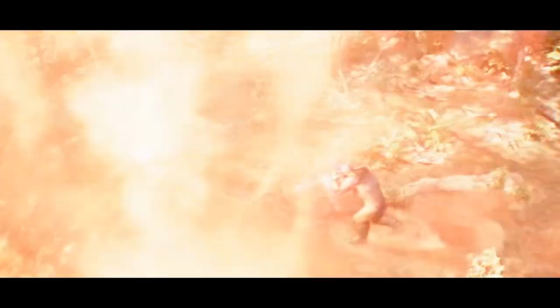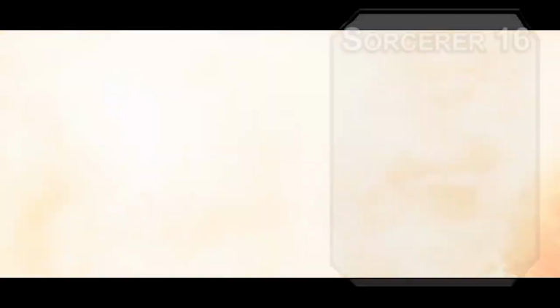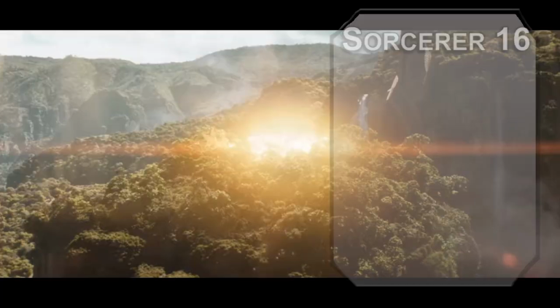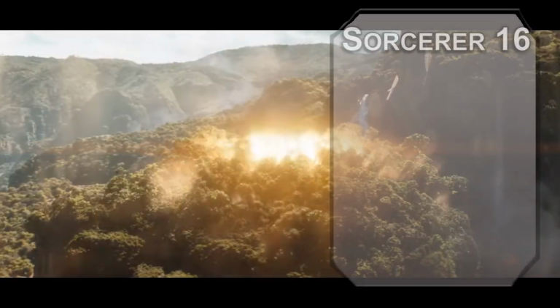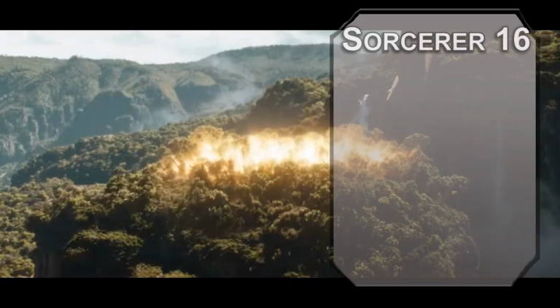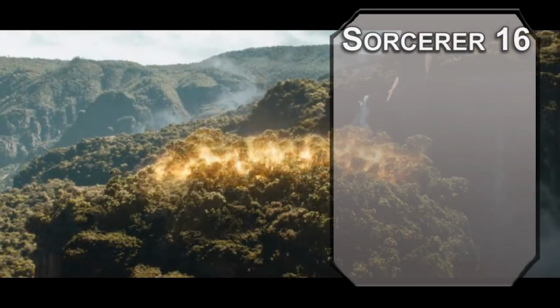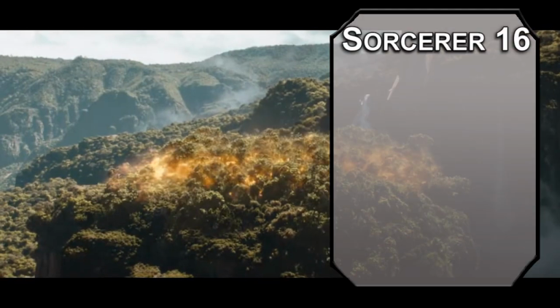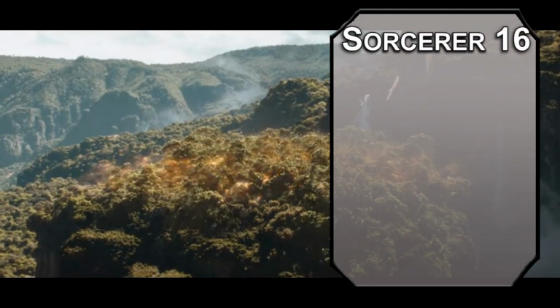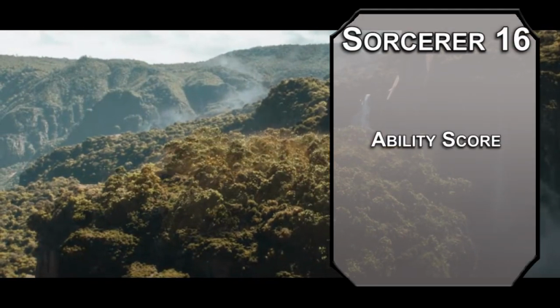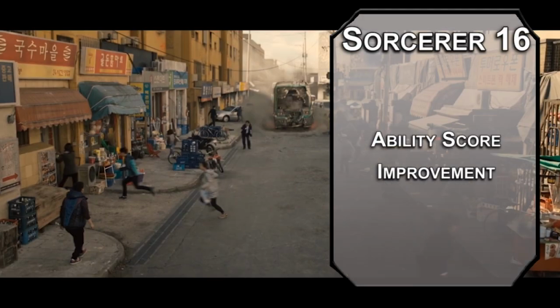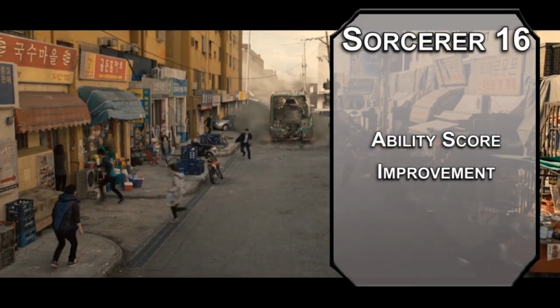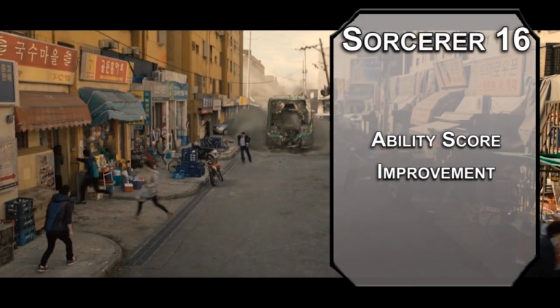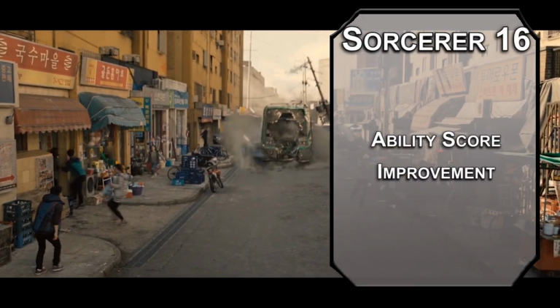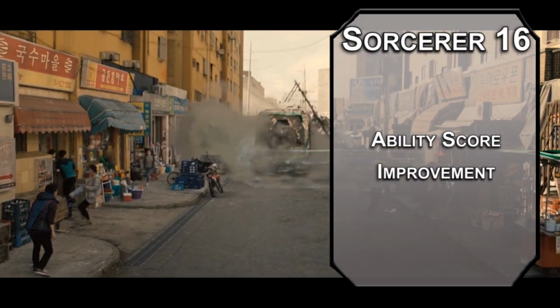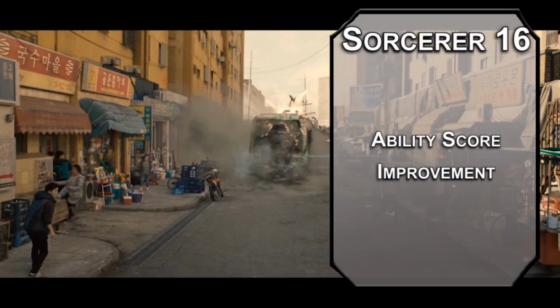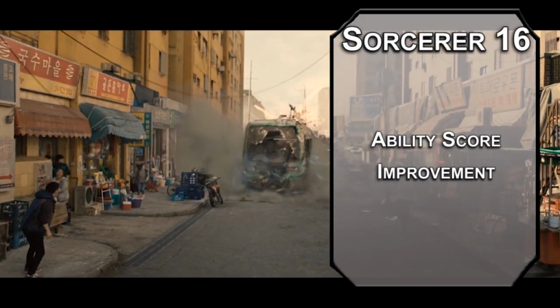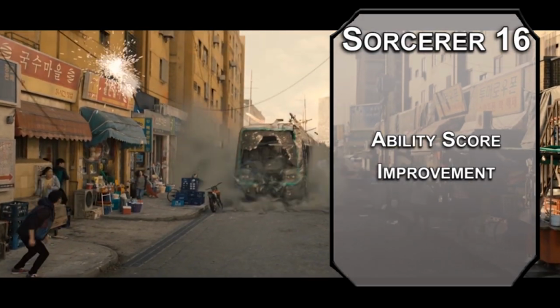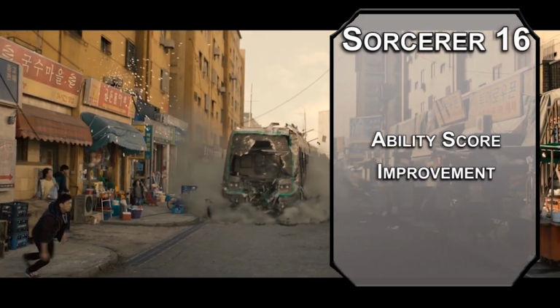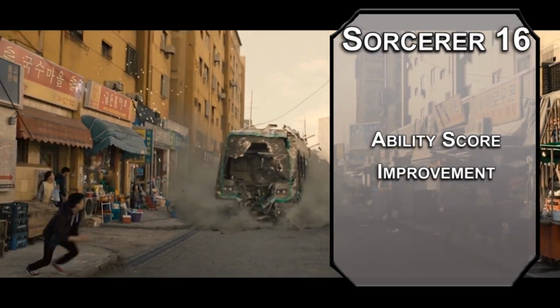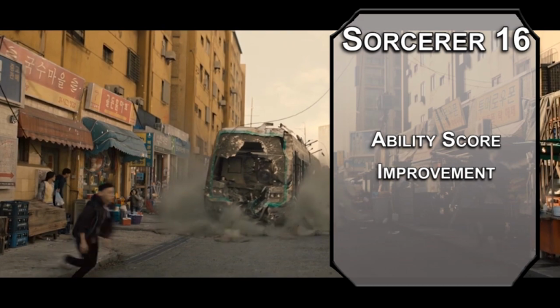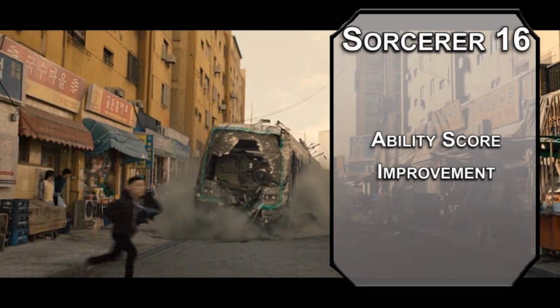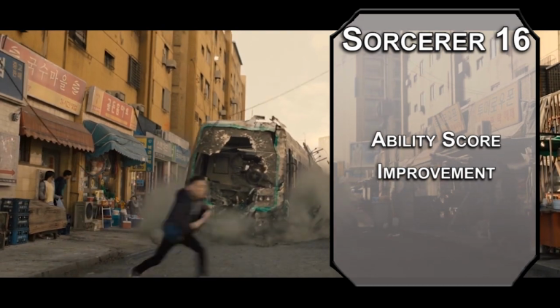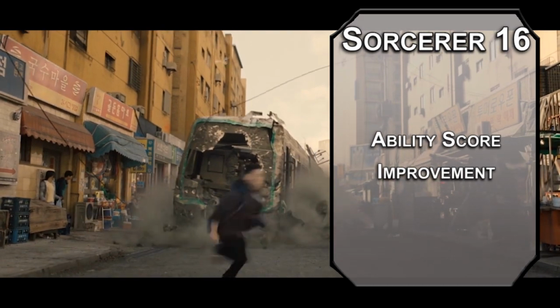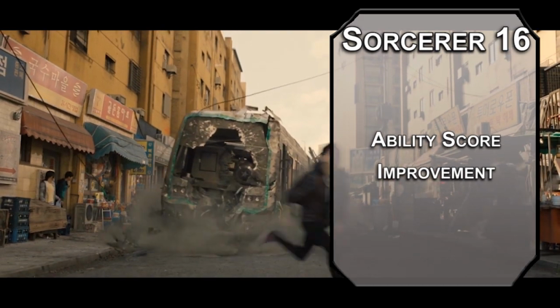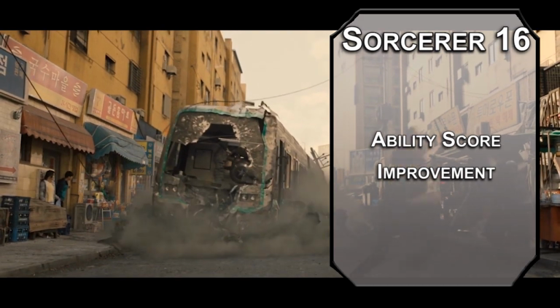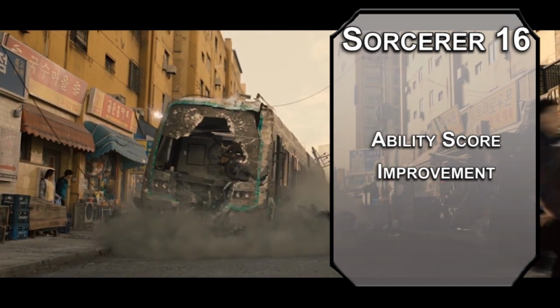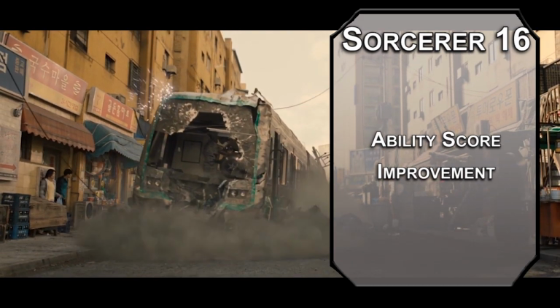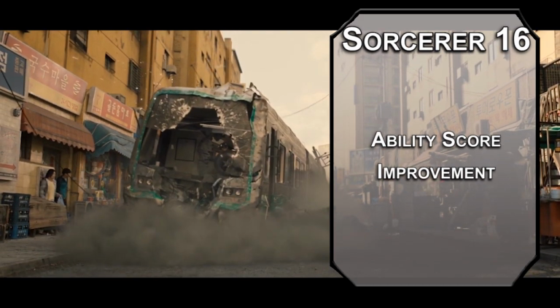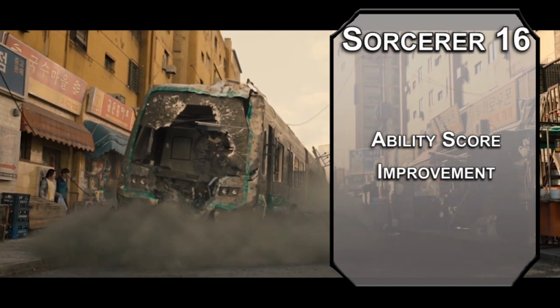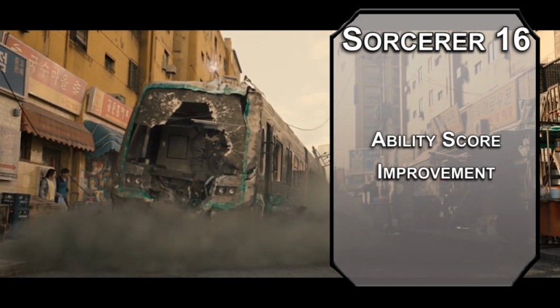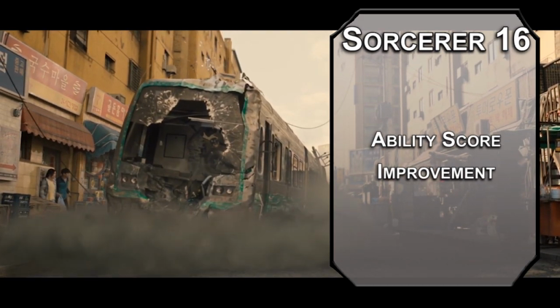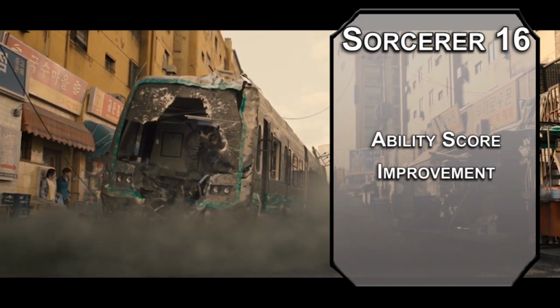16th level sorcerers get another ability score improvement. Let's grab some more Dexterity so you don't get hit as often — you're pretty nimble, all things considered.